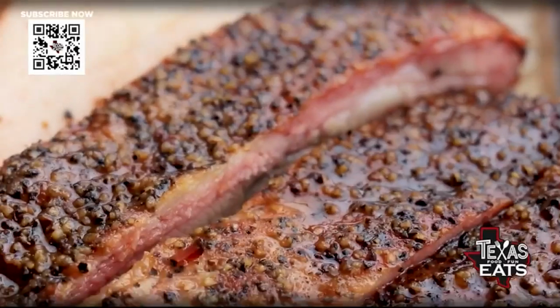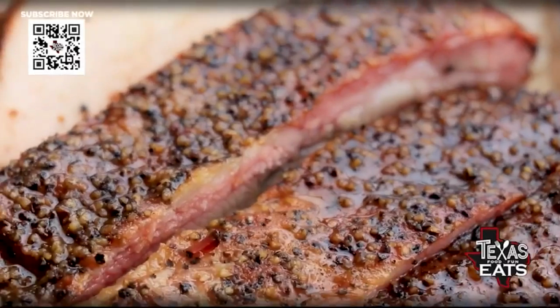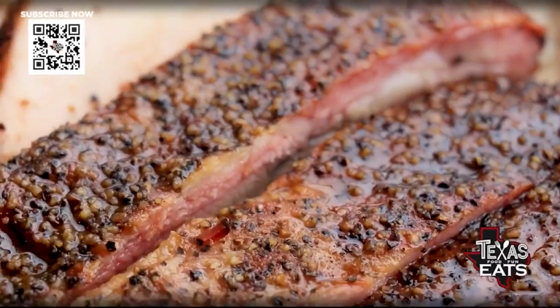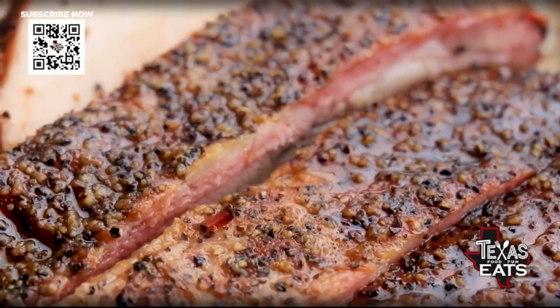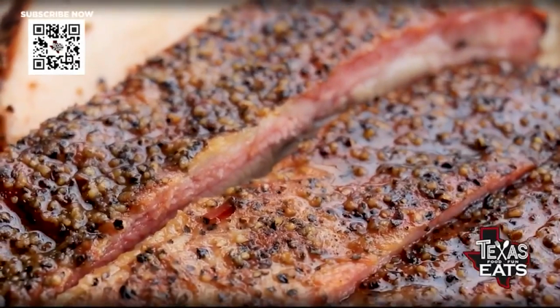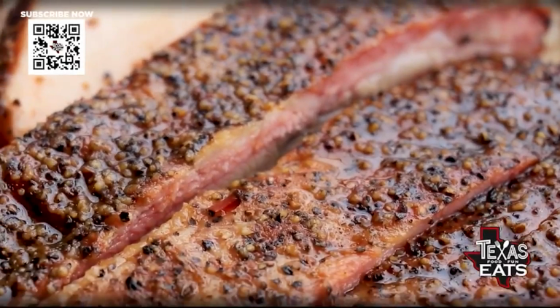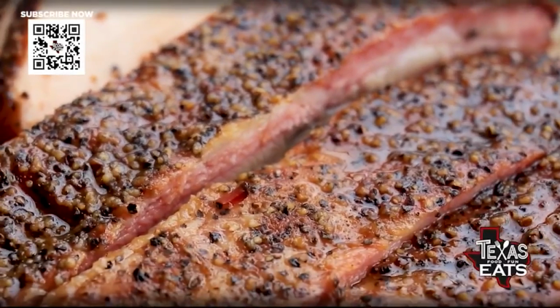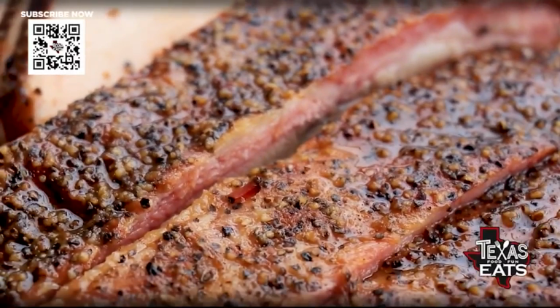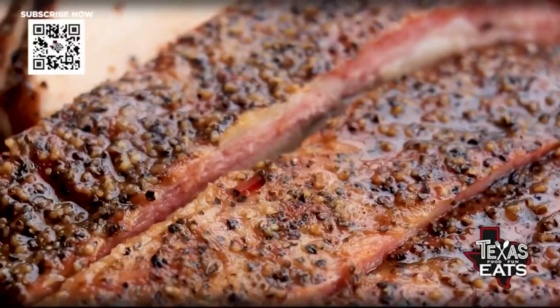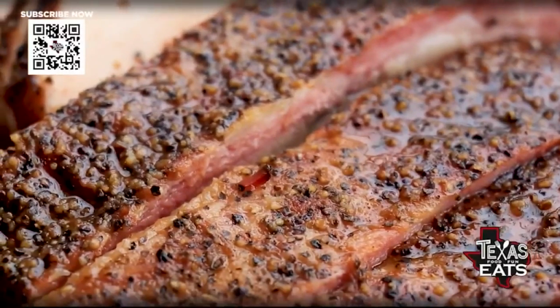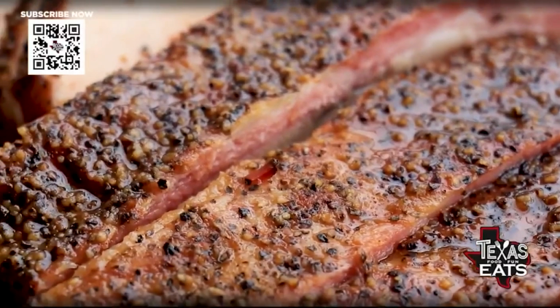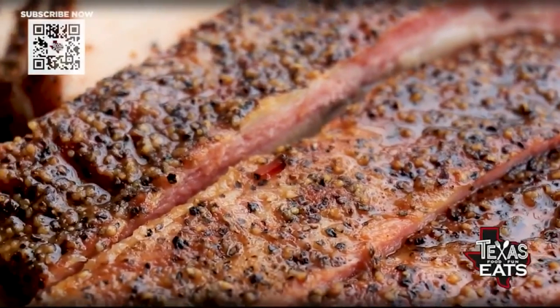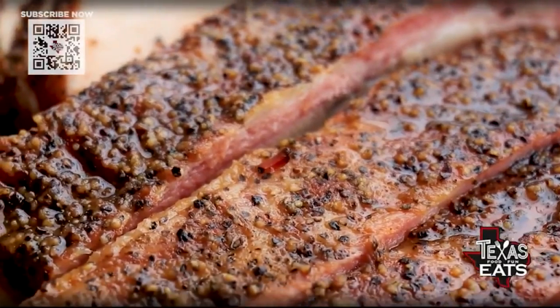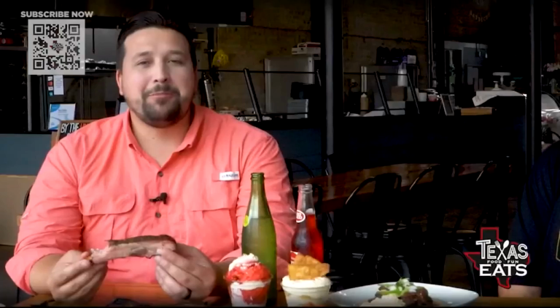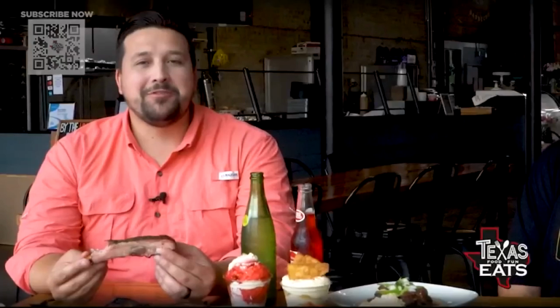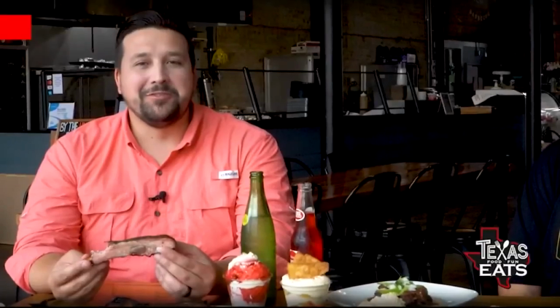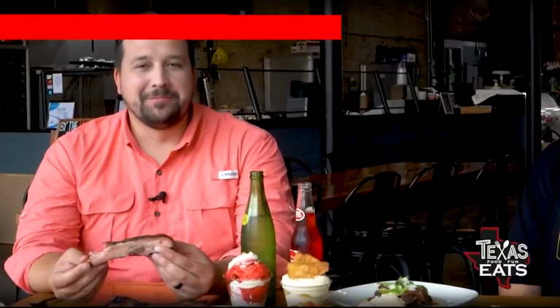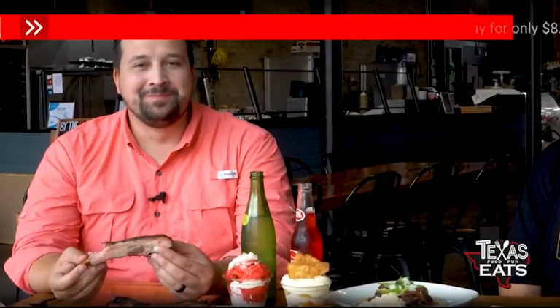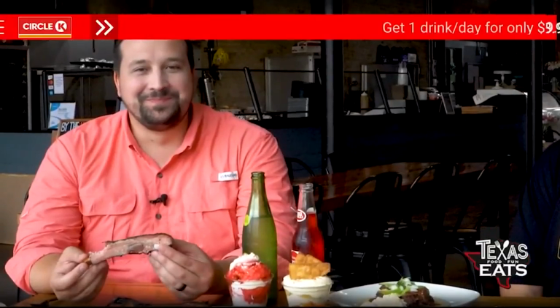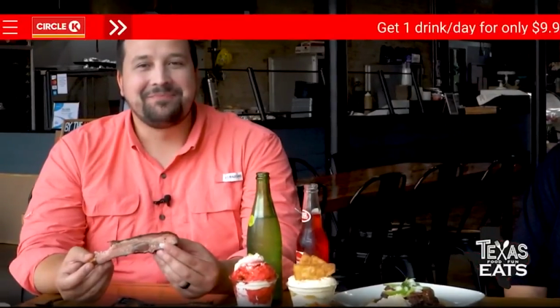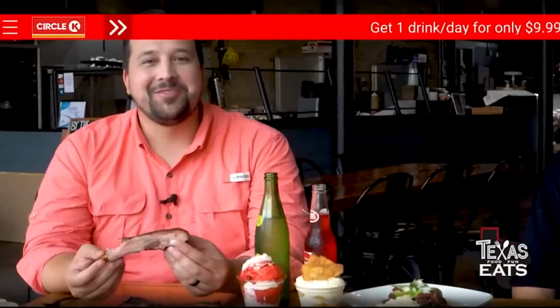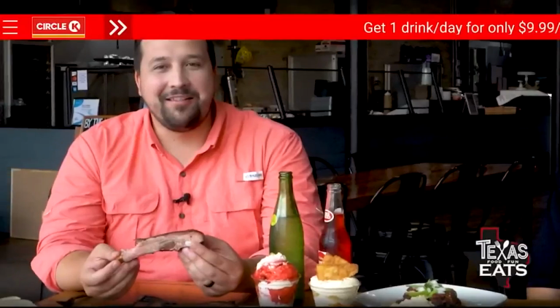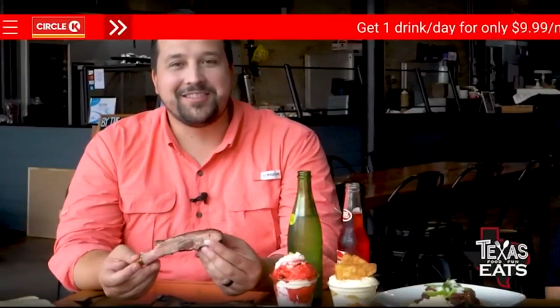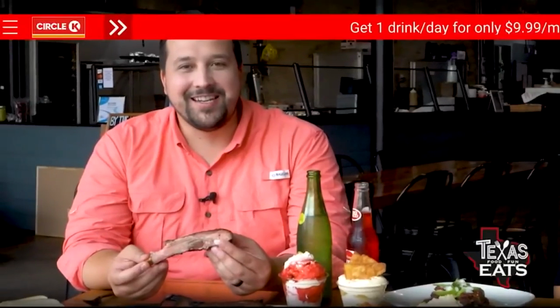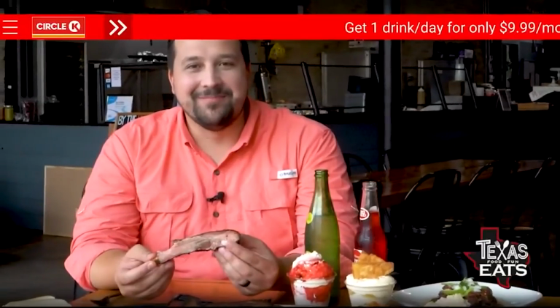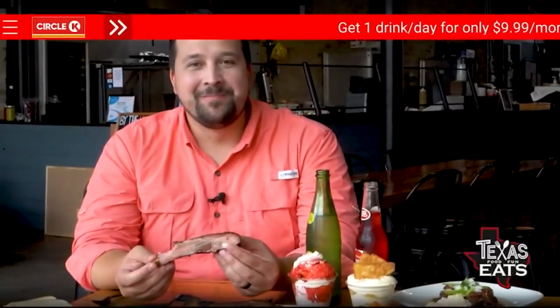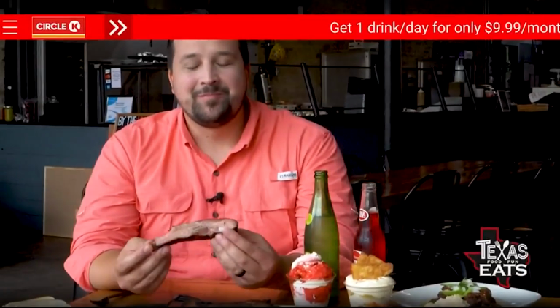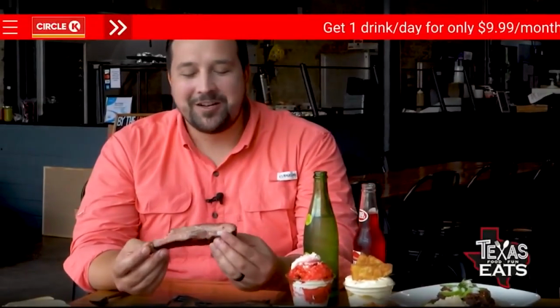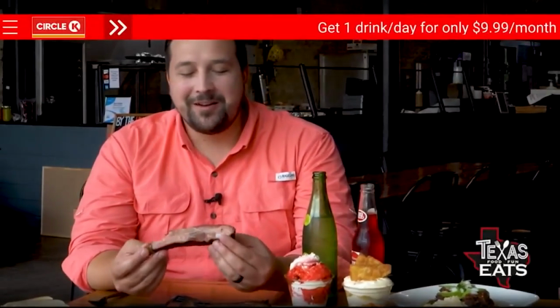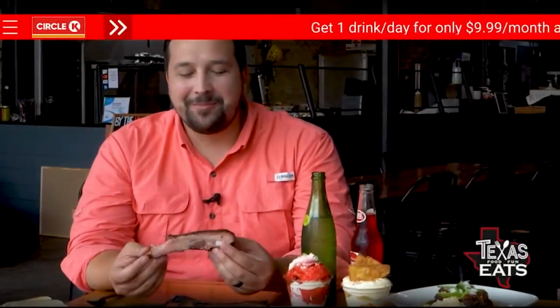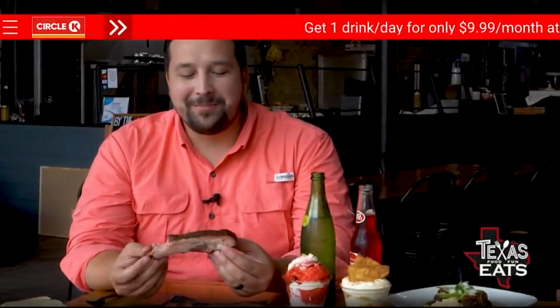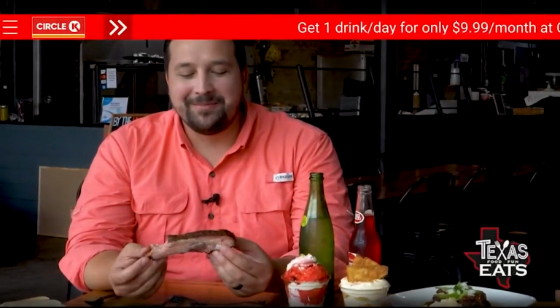Great flavor and a great texture. Stop what you're doing, drive to Seguin, come here to Burnt Bean — you're going to change your life.